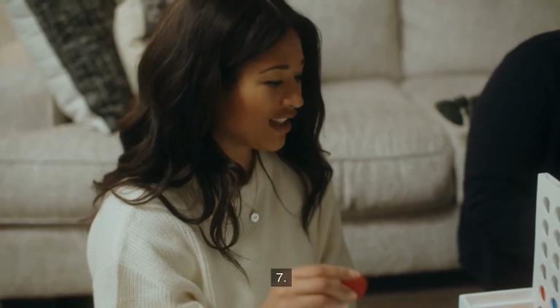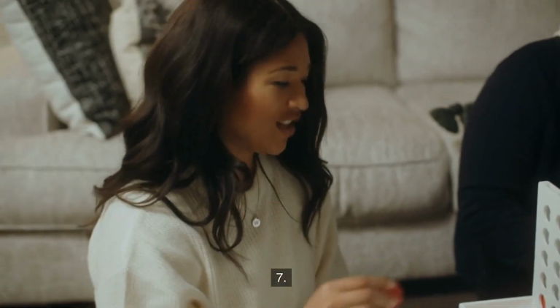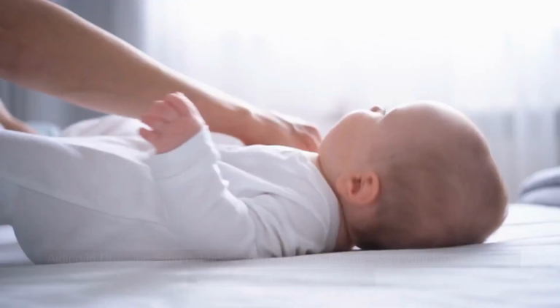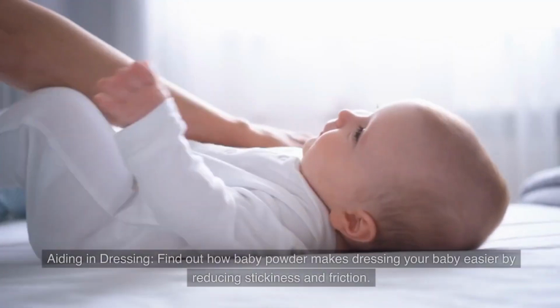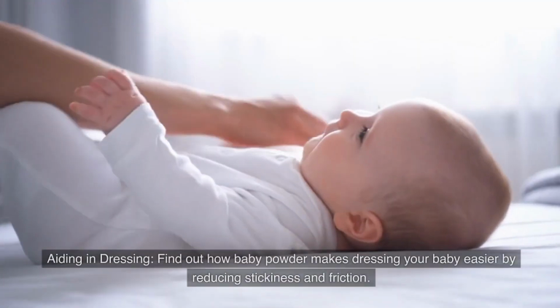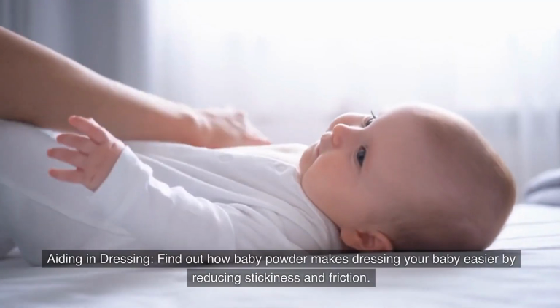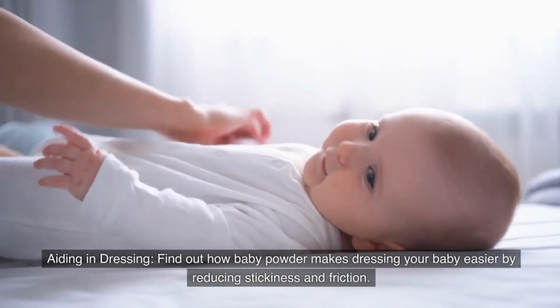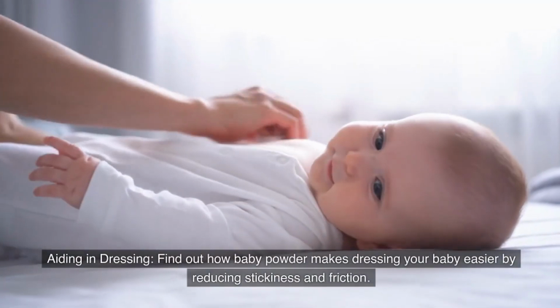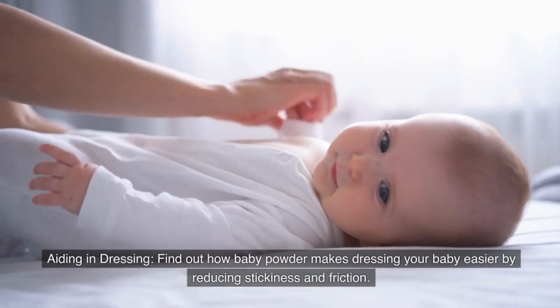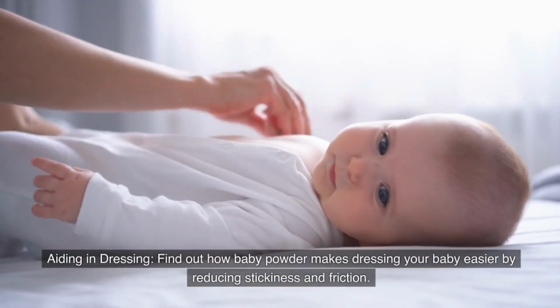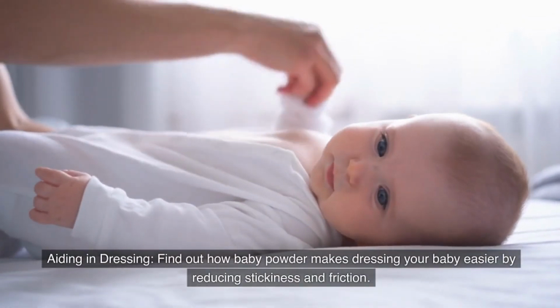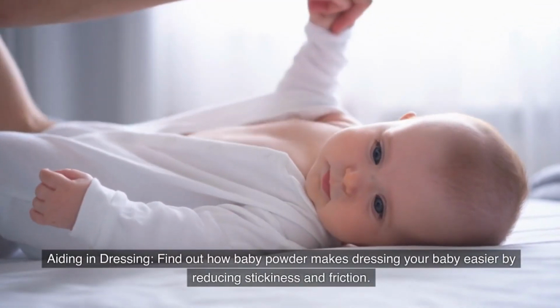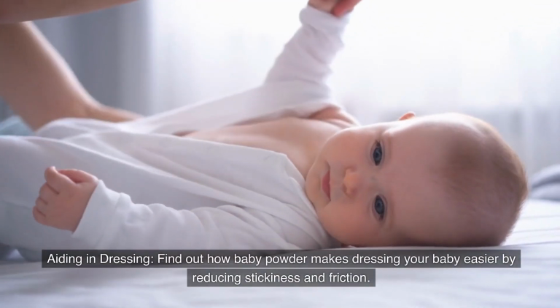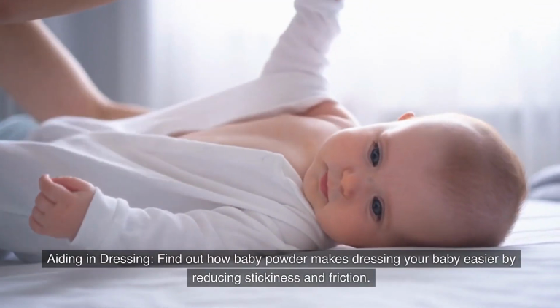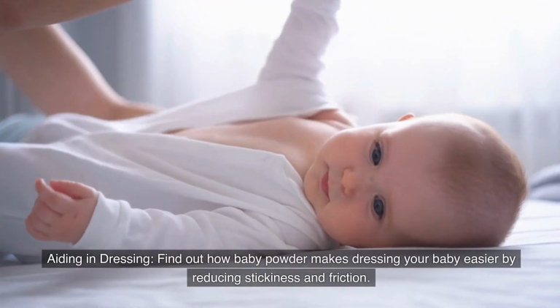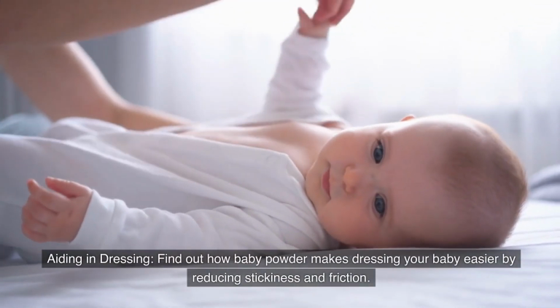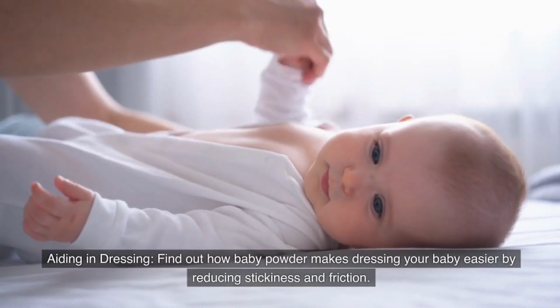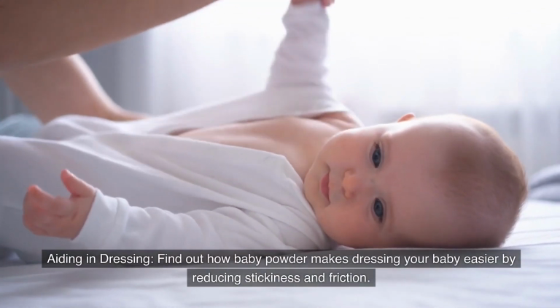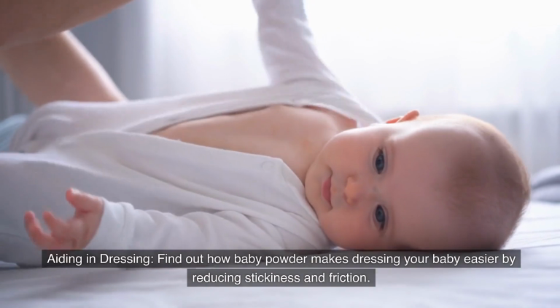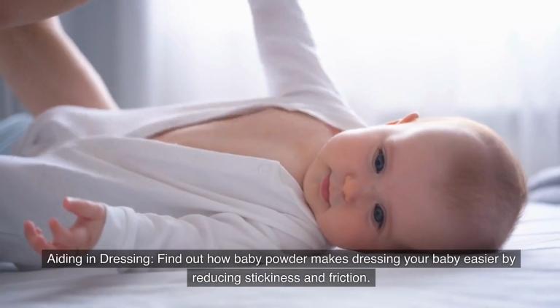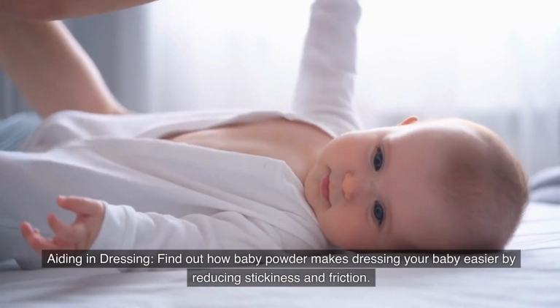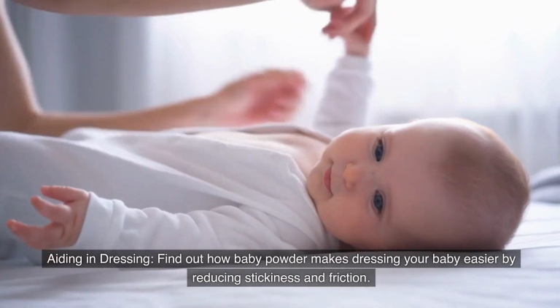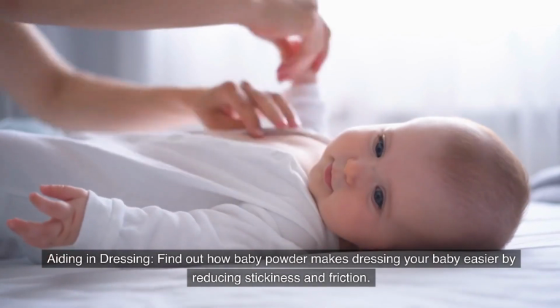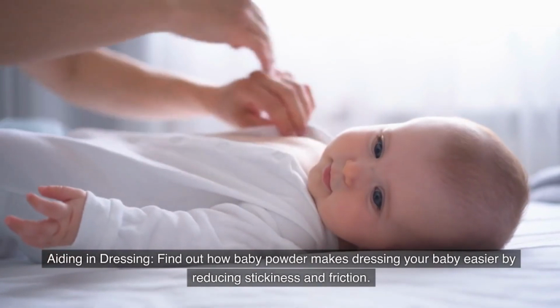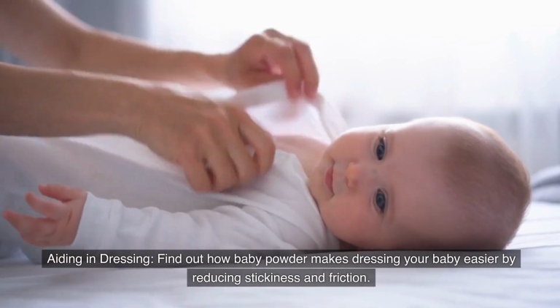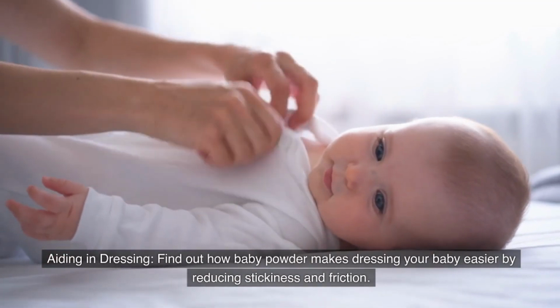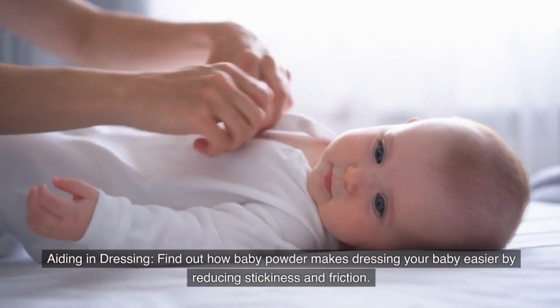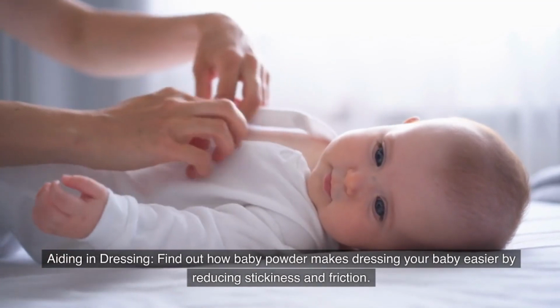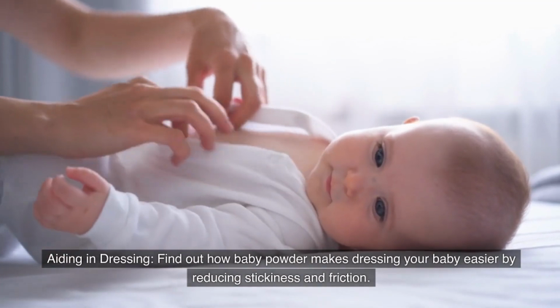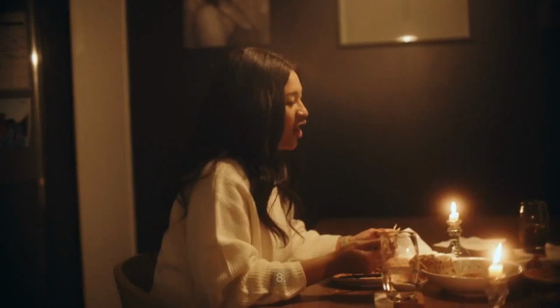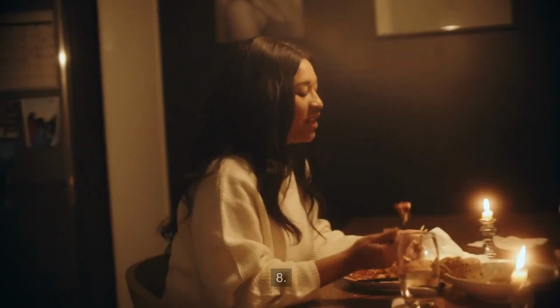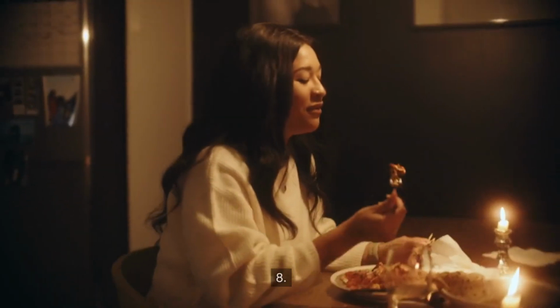Number seven: Sticking and dressing. Find out how baby powder makes dressing your baby easier by reducing stickiness and friction.